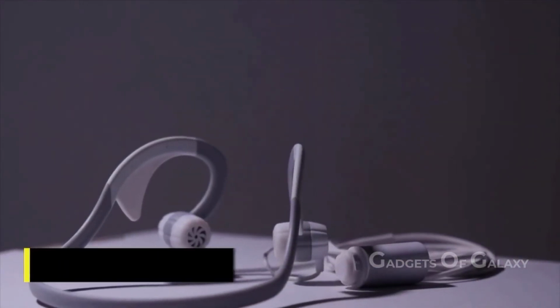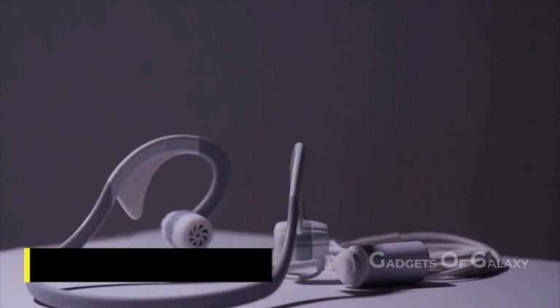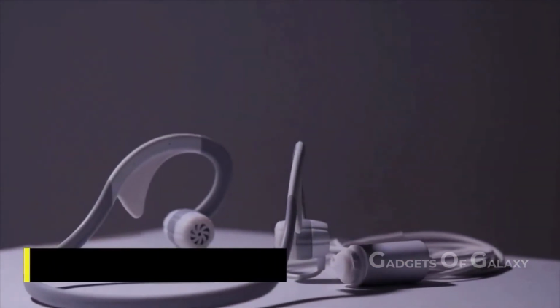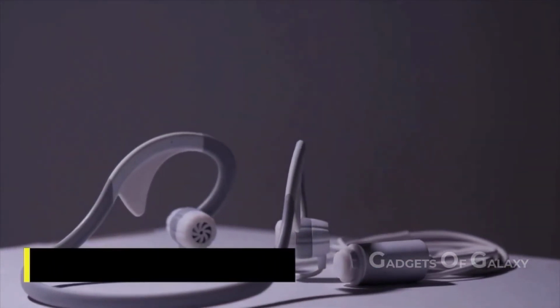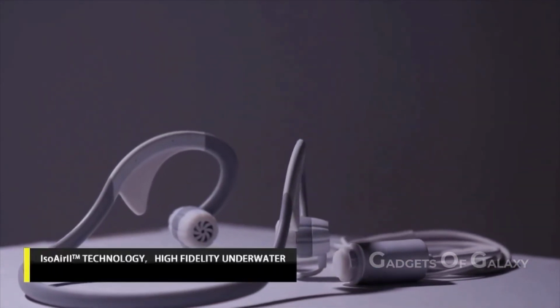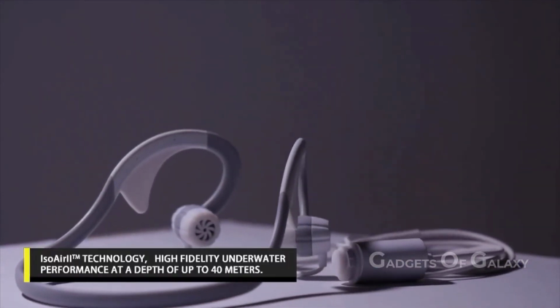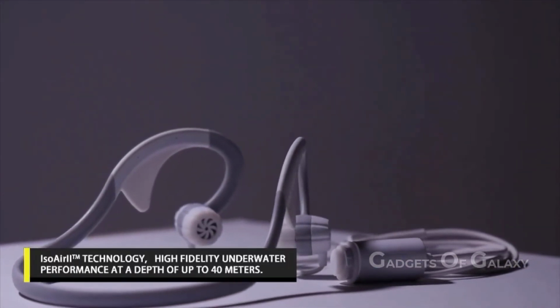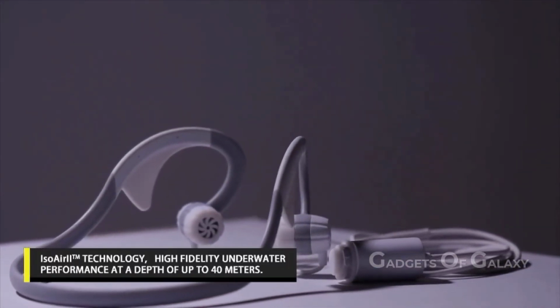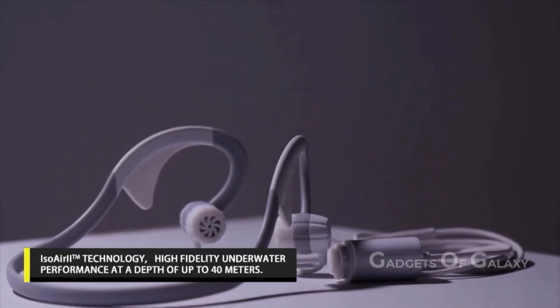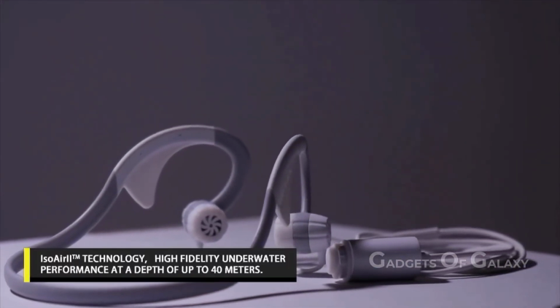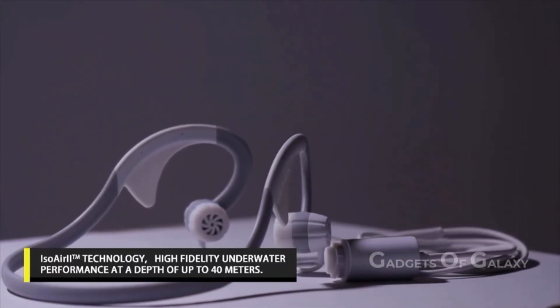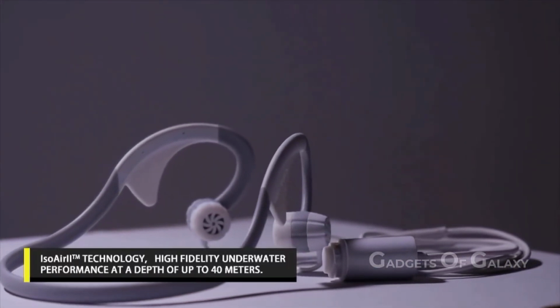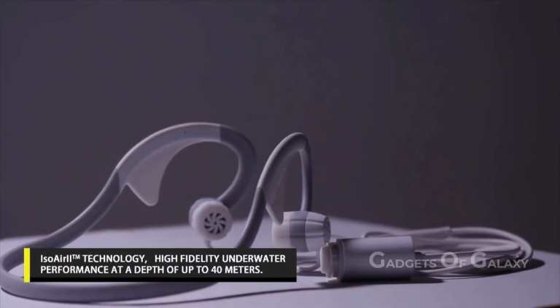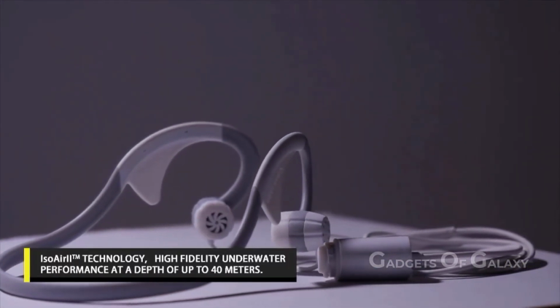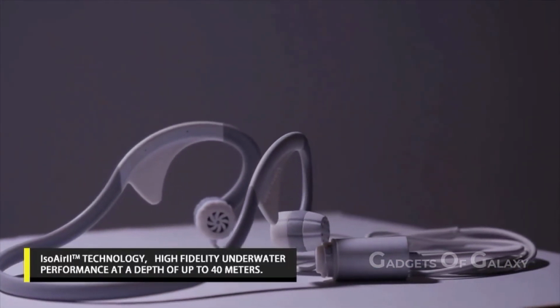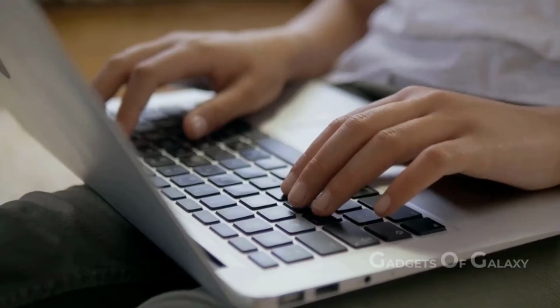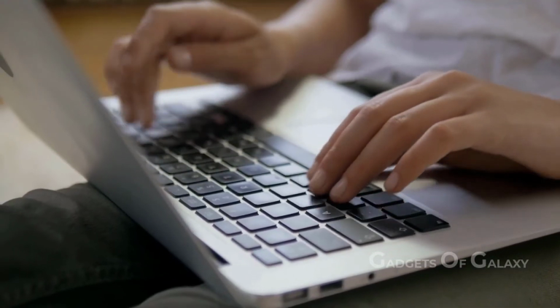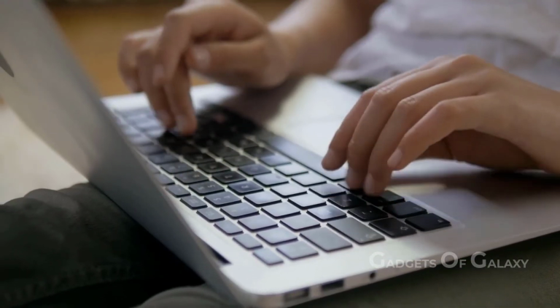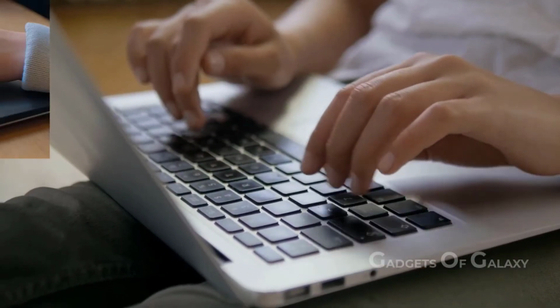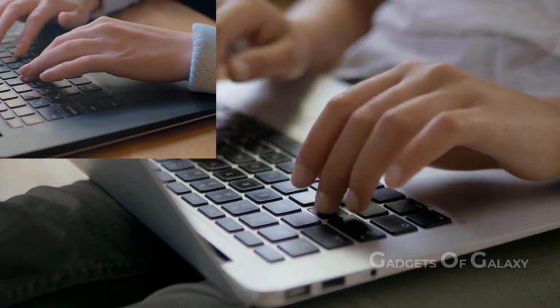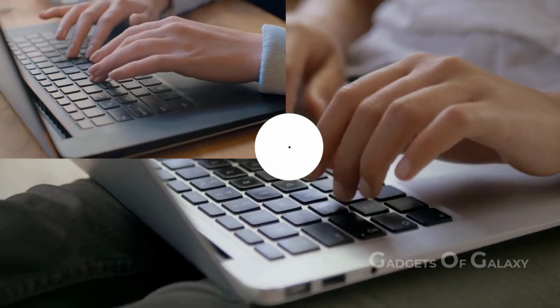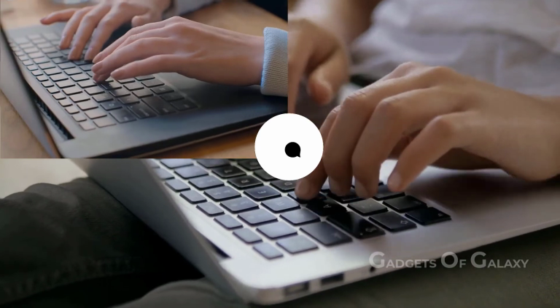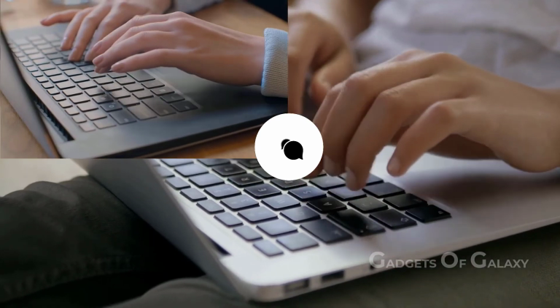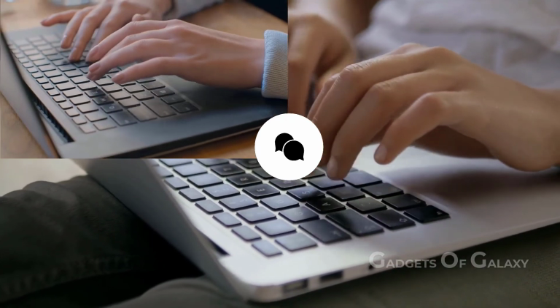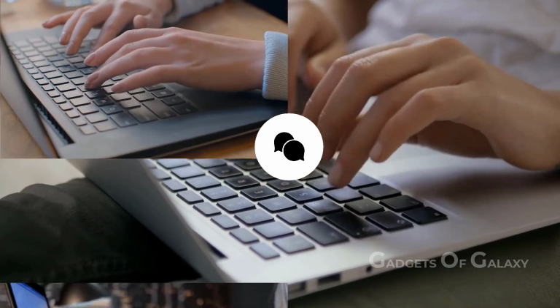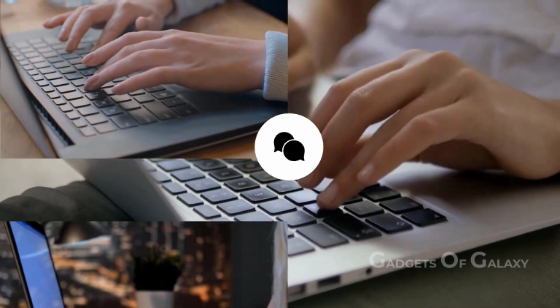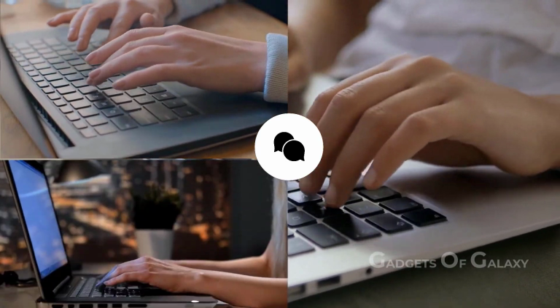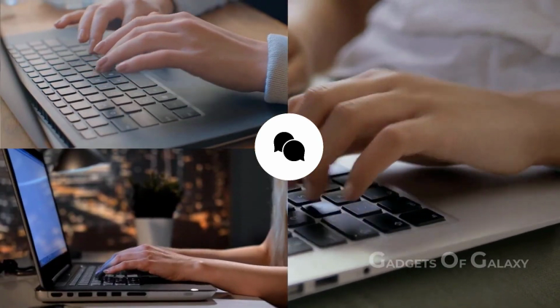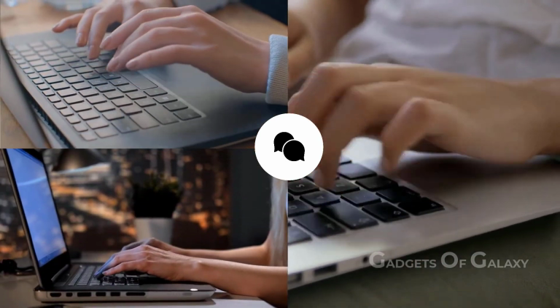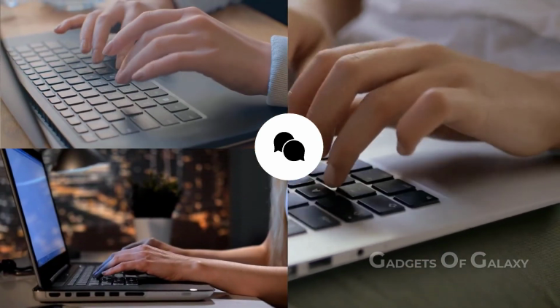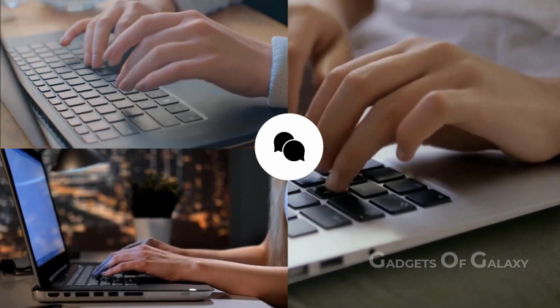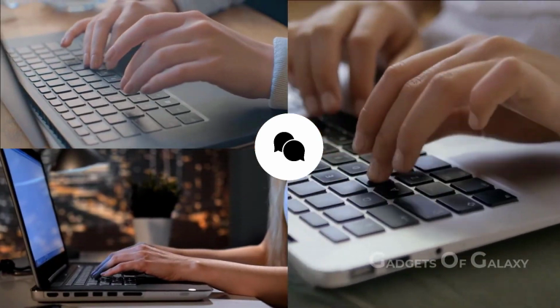That's all about the new tech gadgets. Hope you all liked the video — you can drop your suggestions and views in the comment section below.